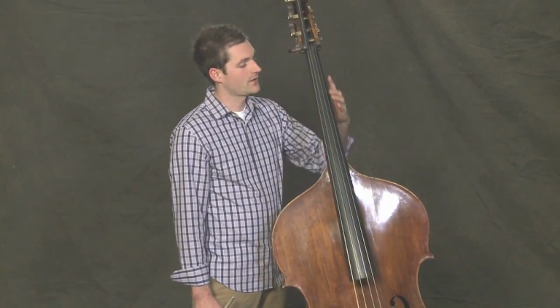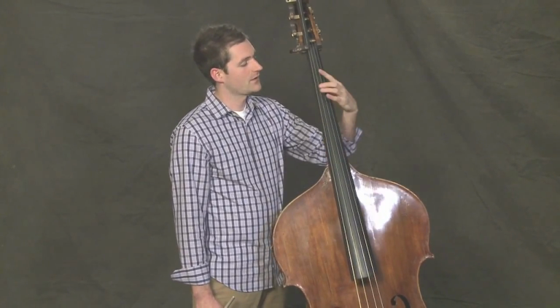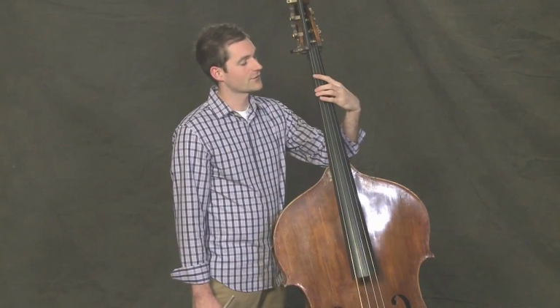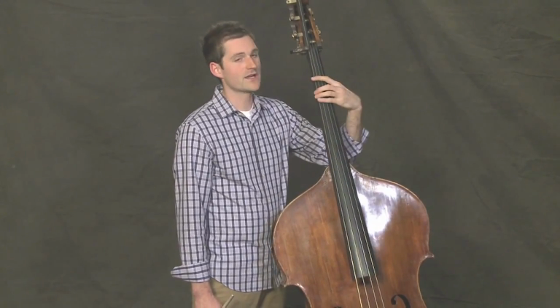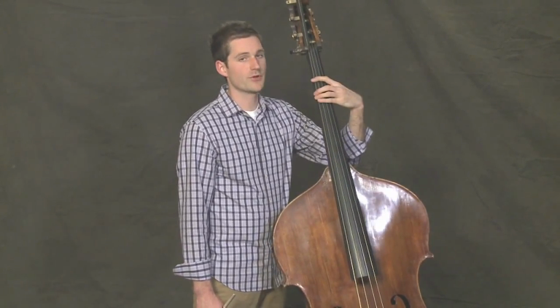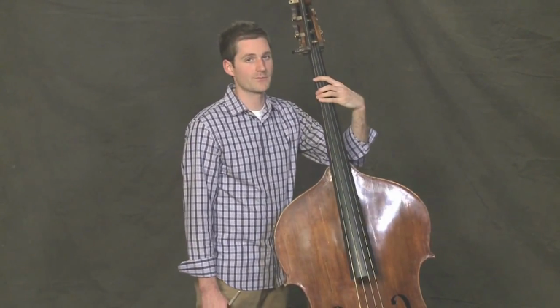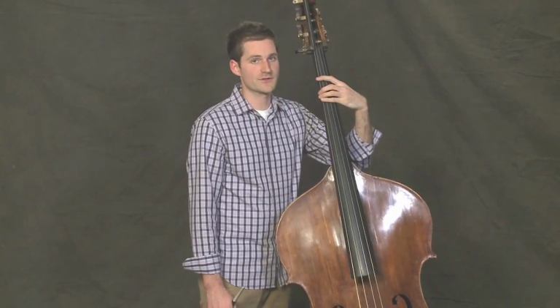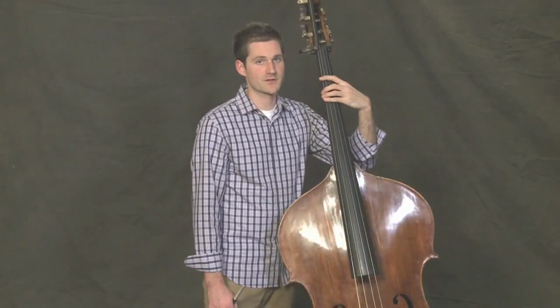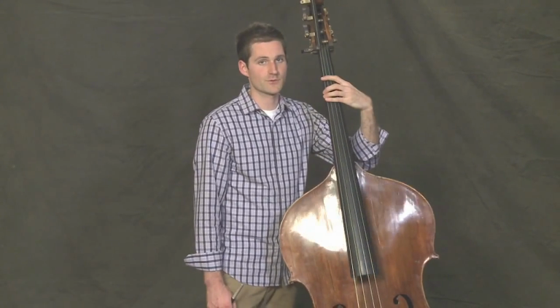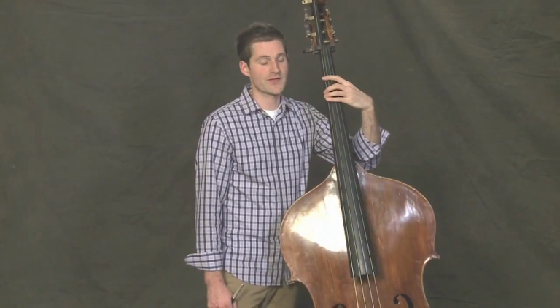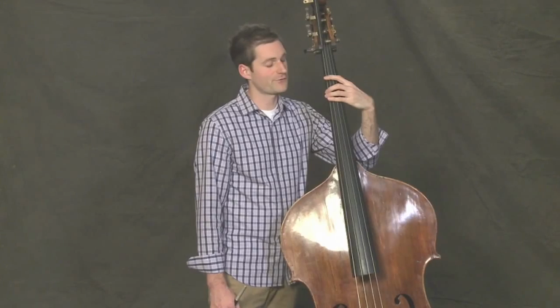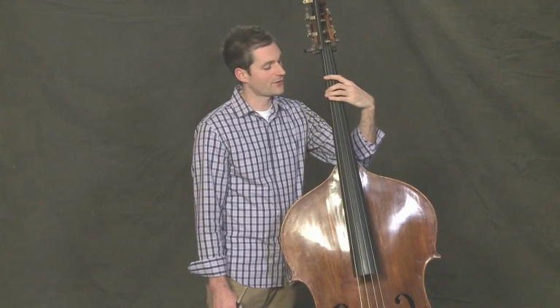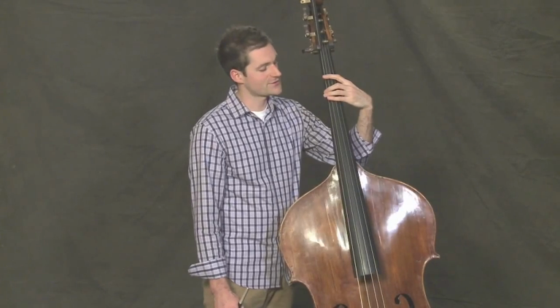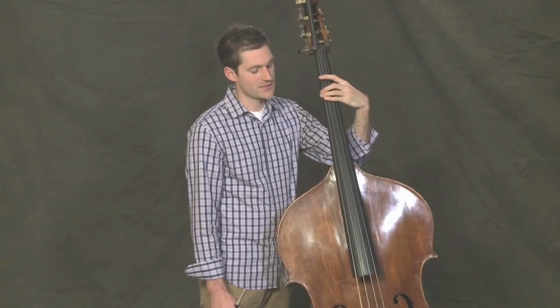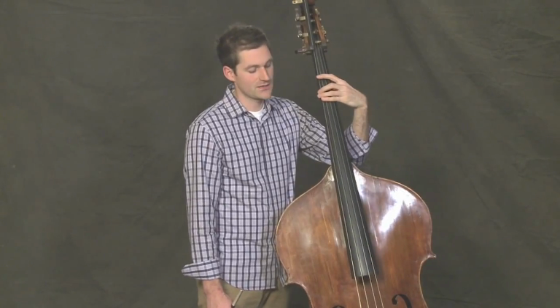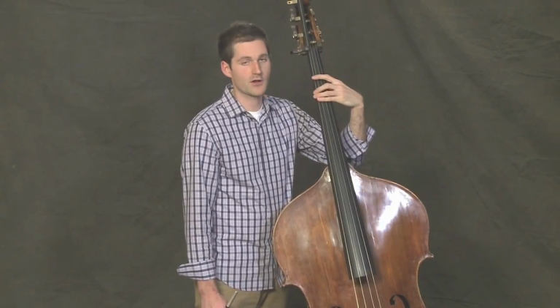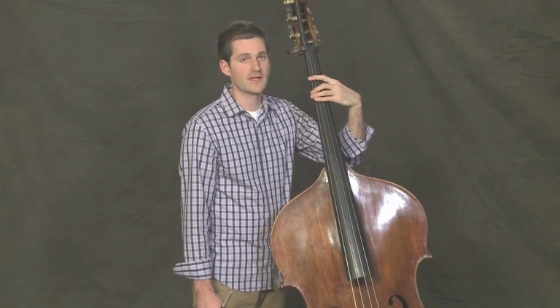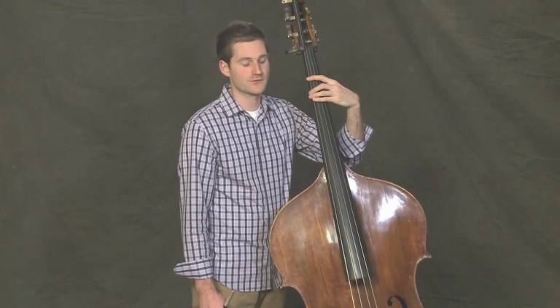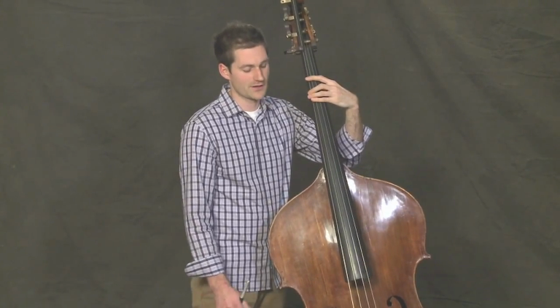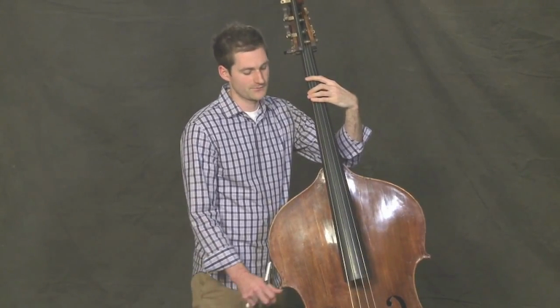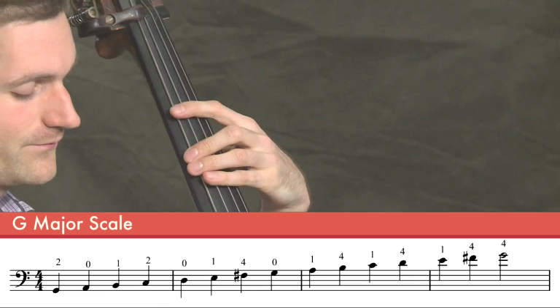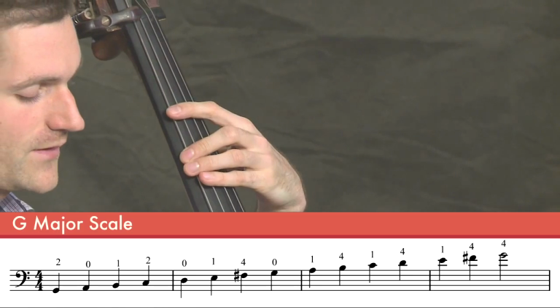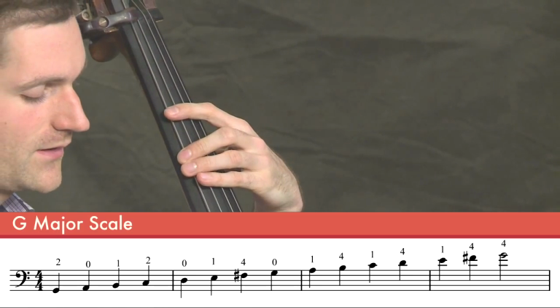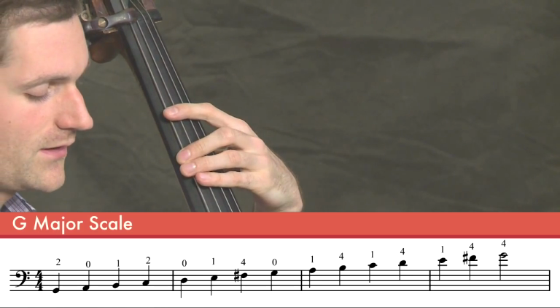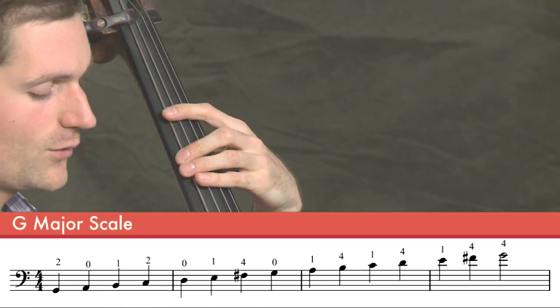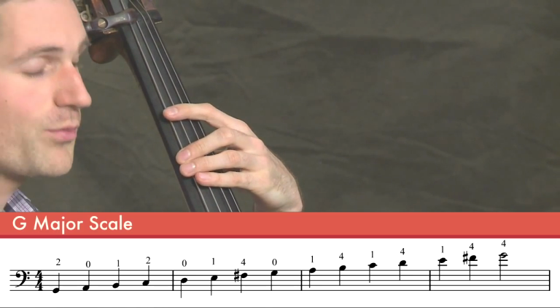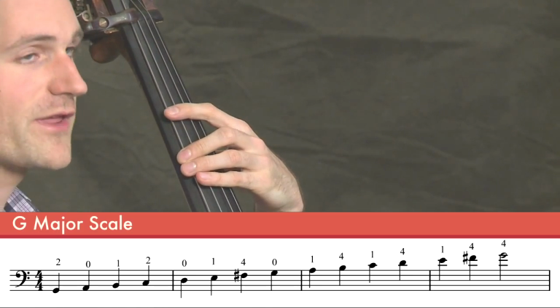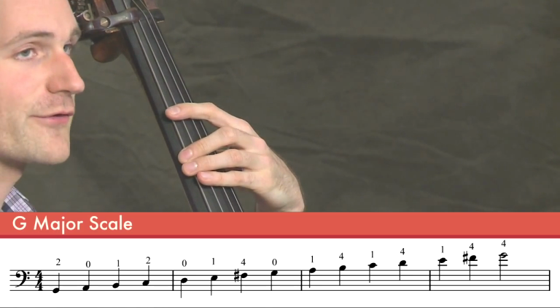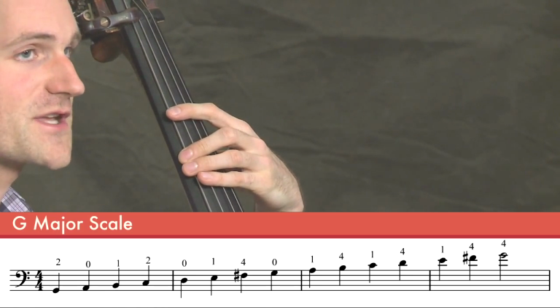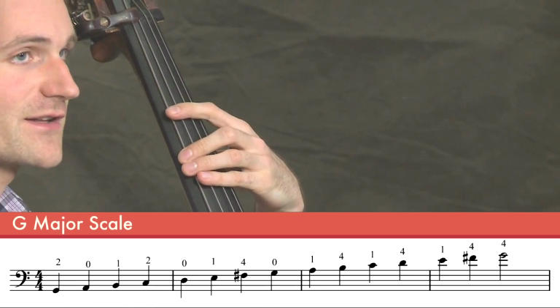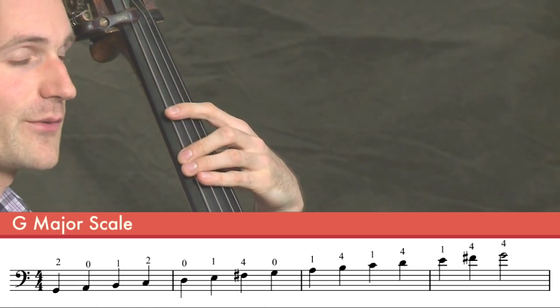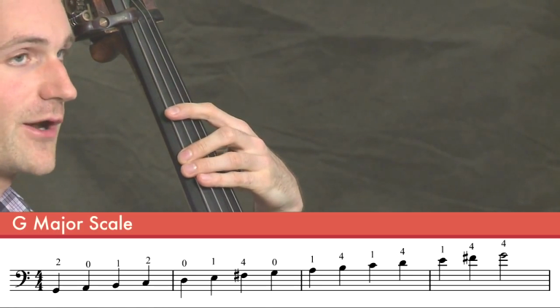So get into playing position with second finger on a G on the E string. We'll play the first octave that we know.